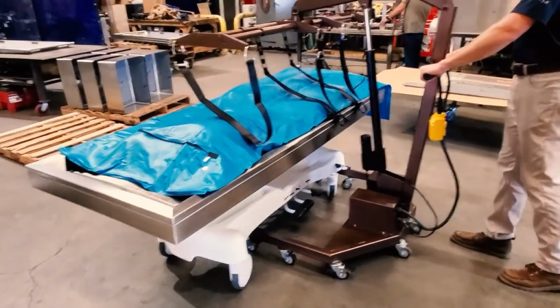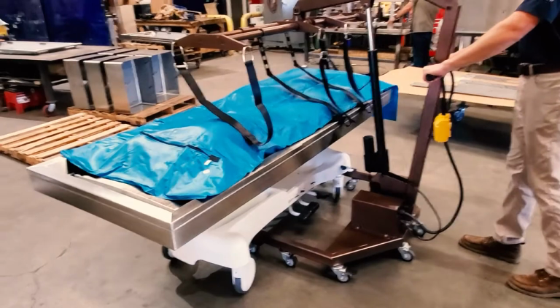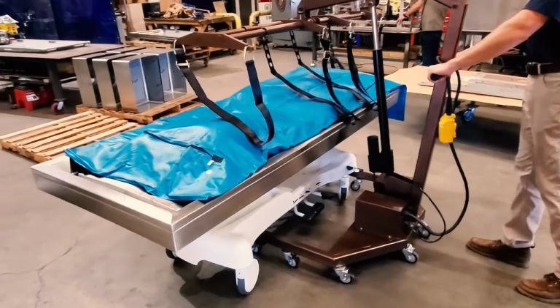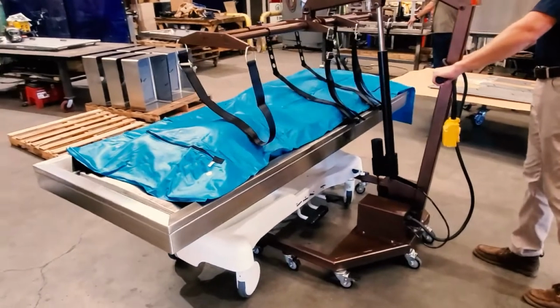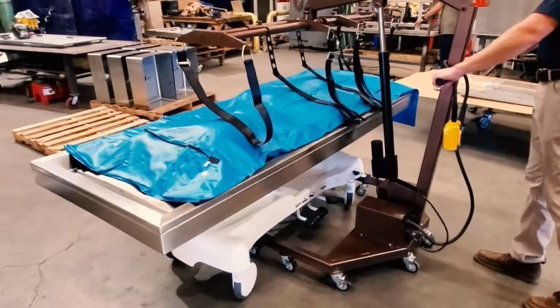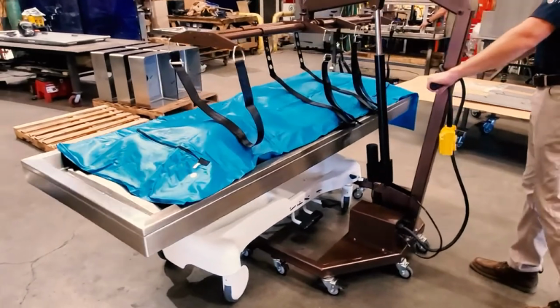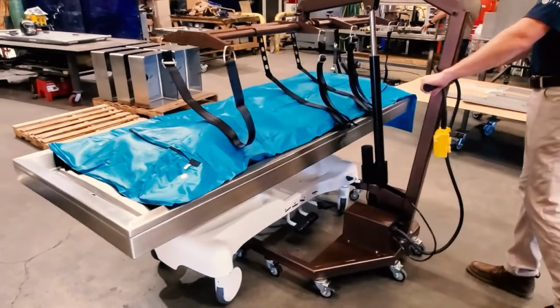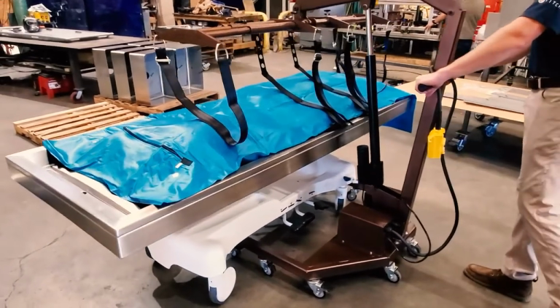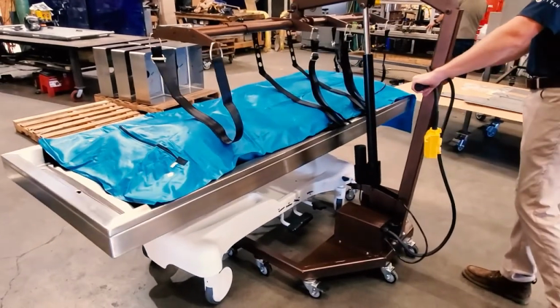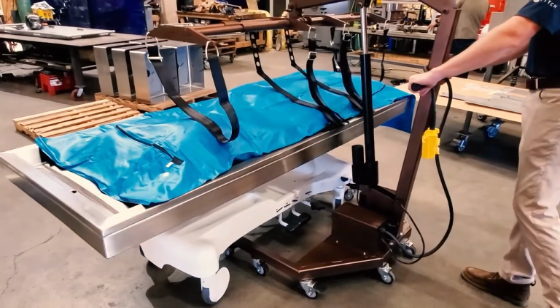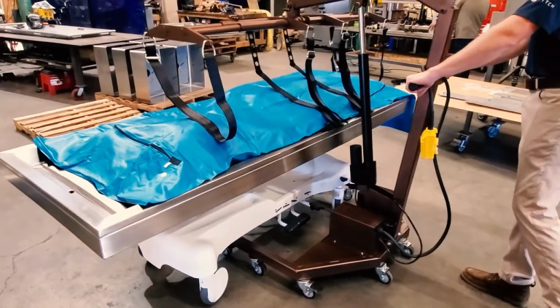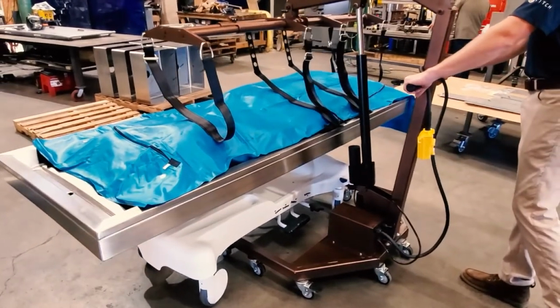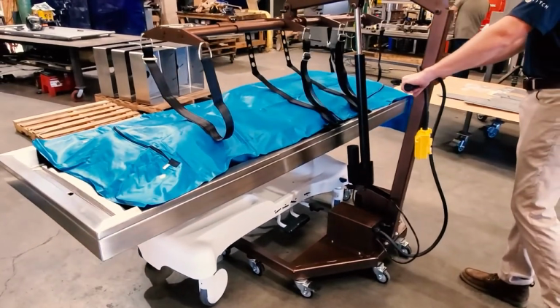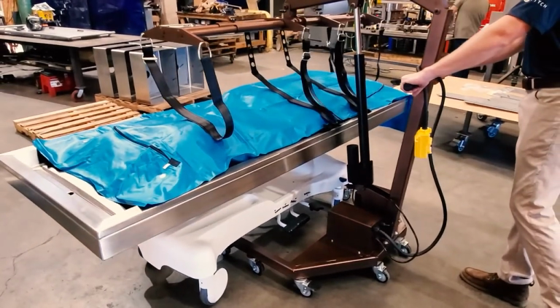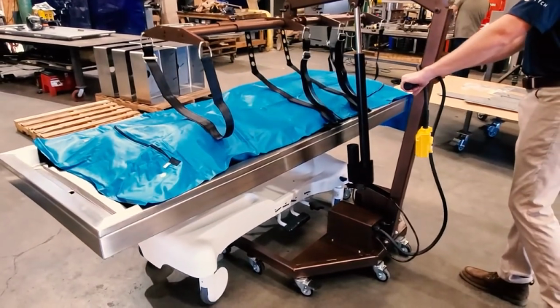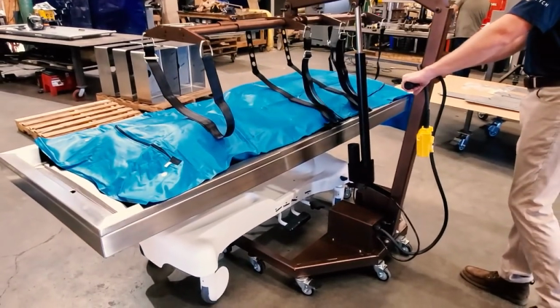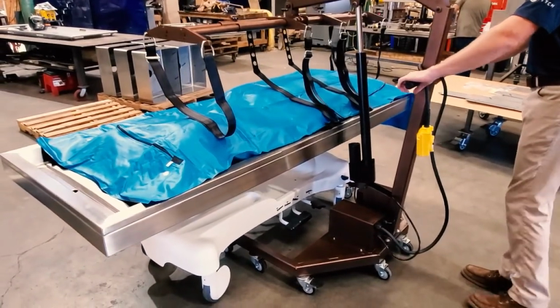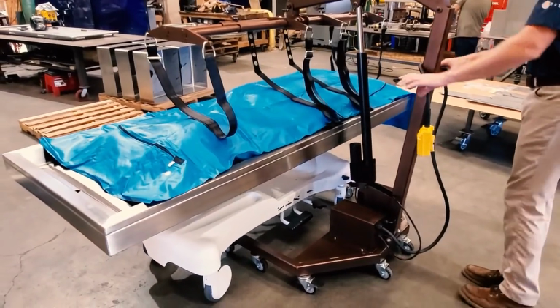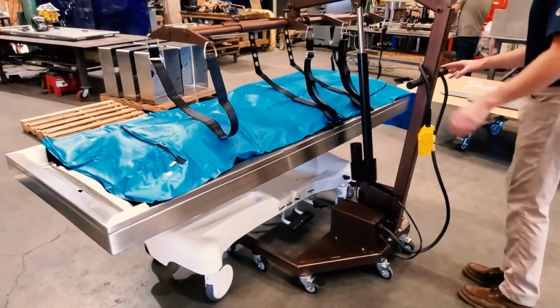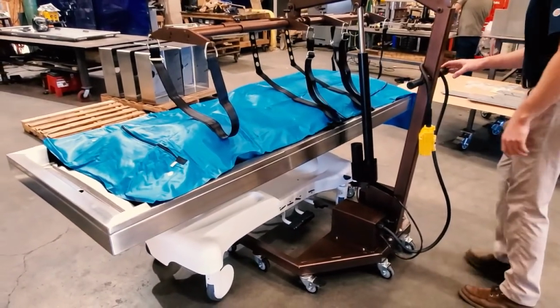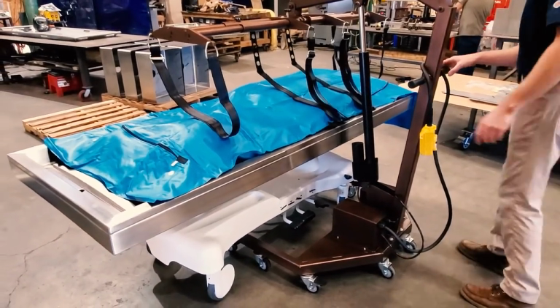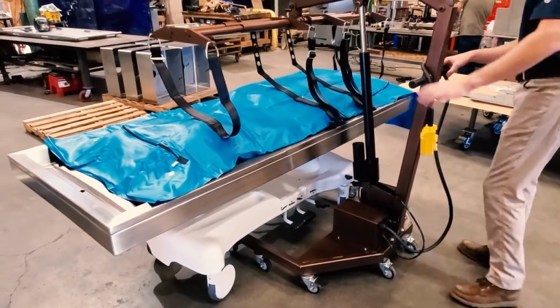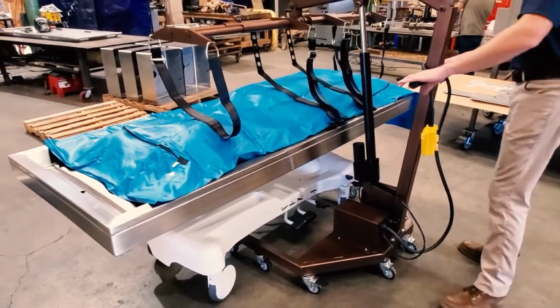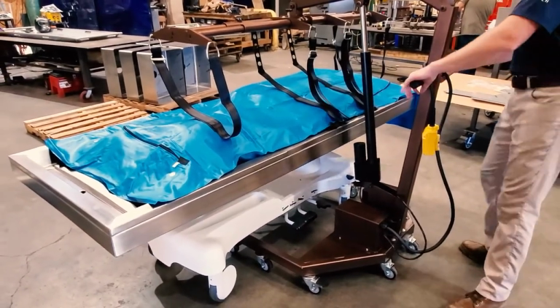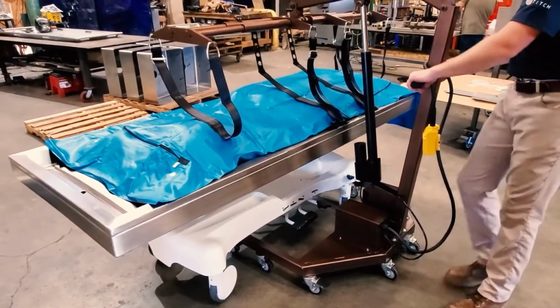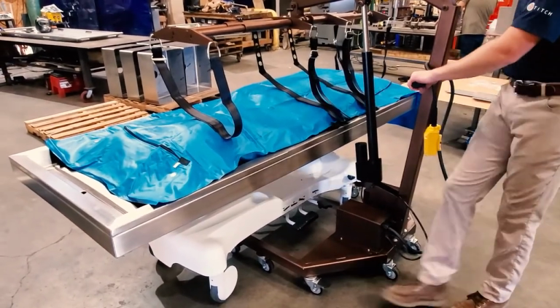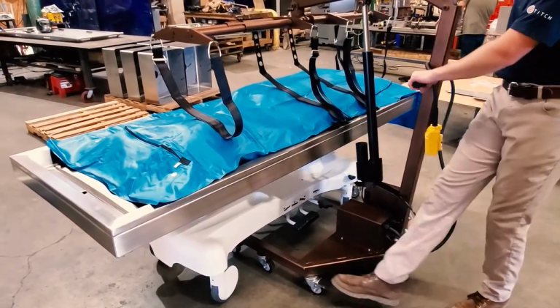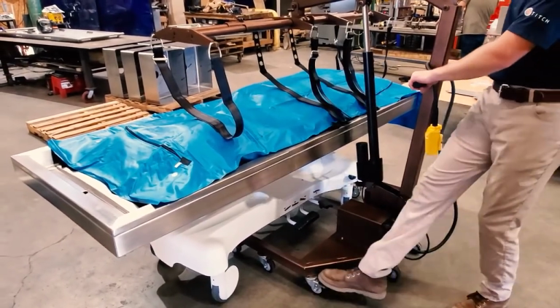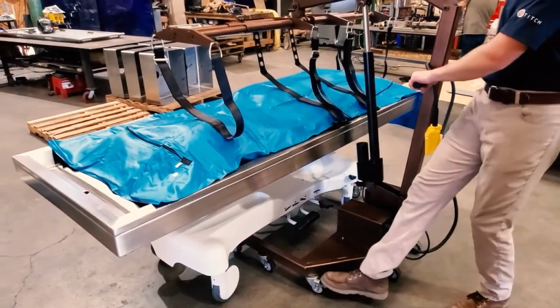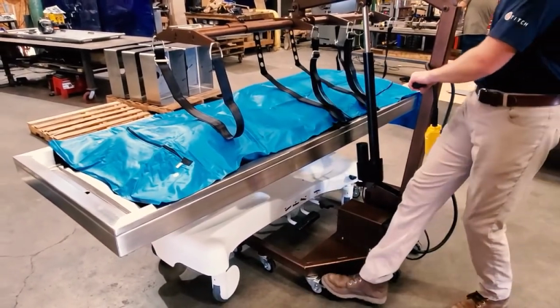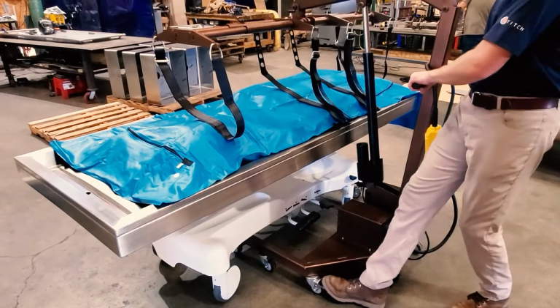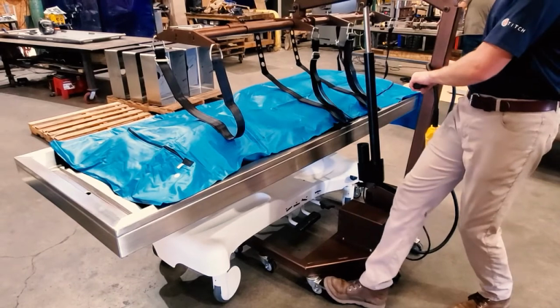Low-profile, easy-roll casters allow for easier positioning under a variety of tables and casket holding devices.